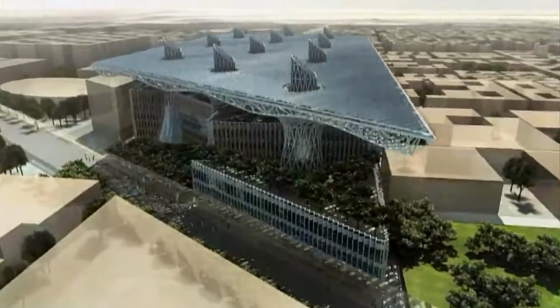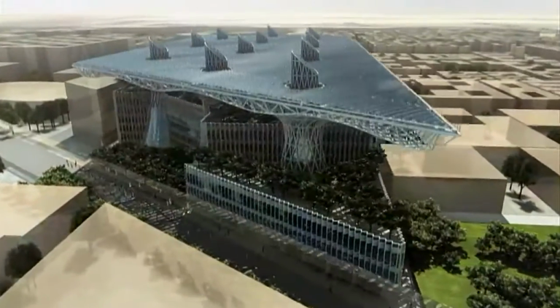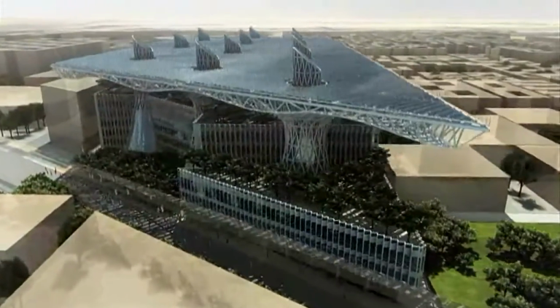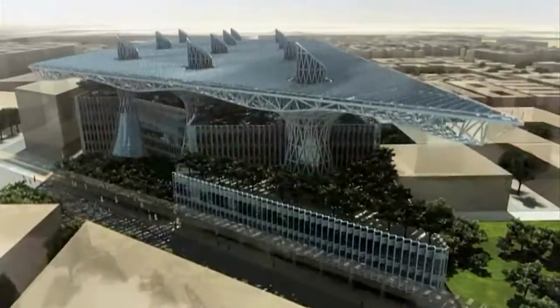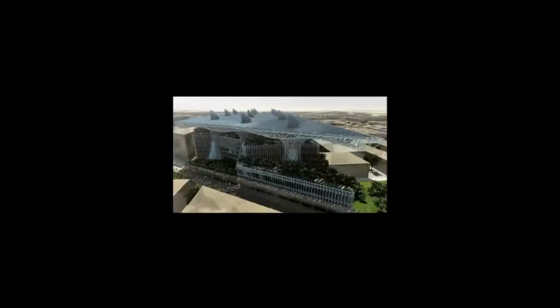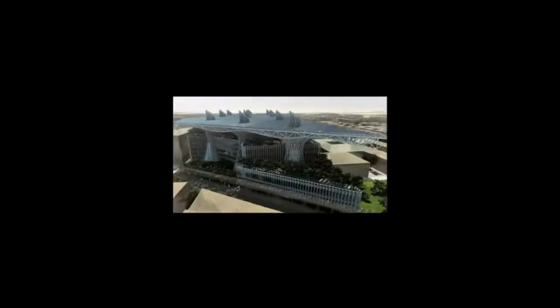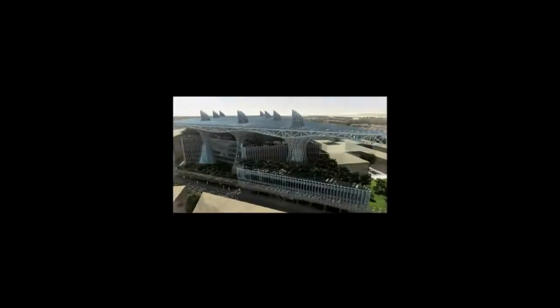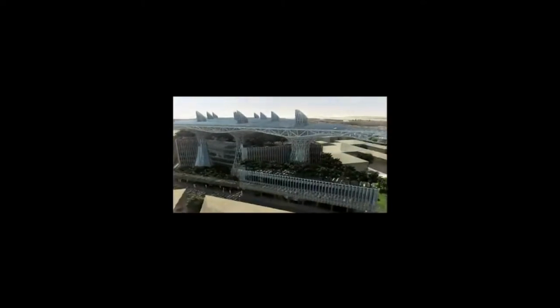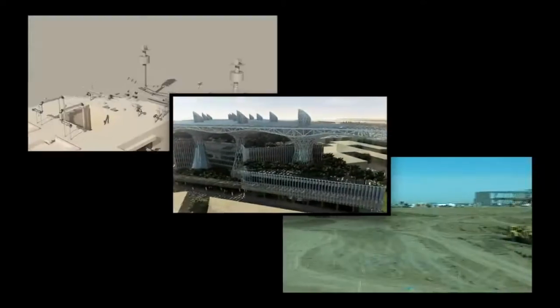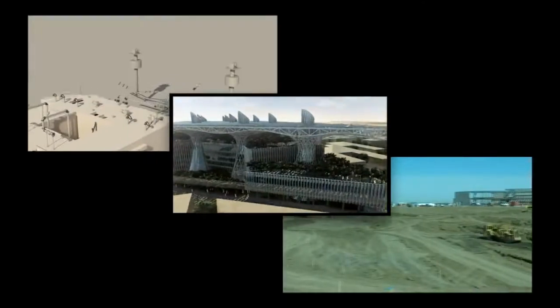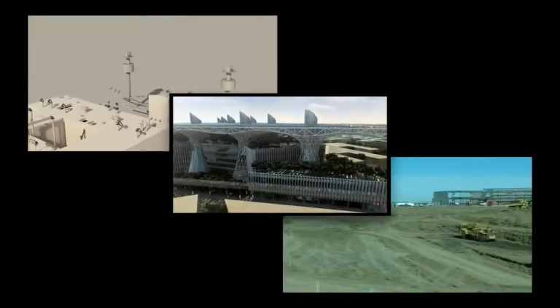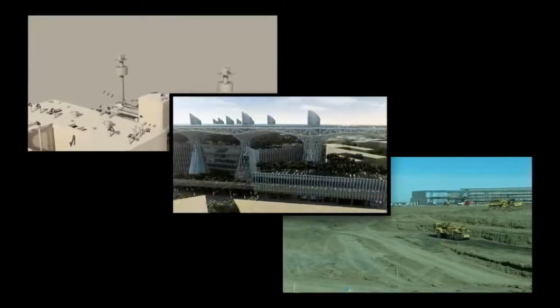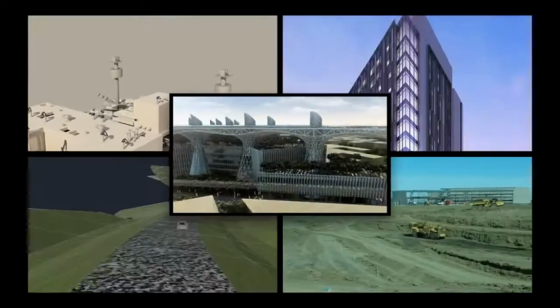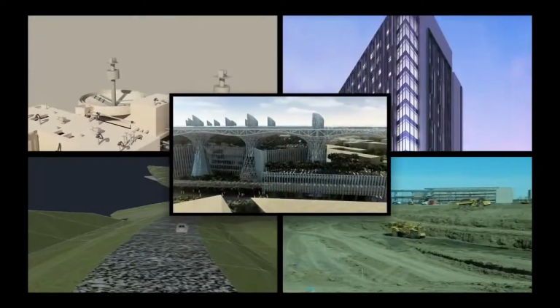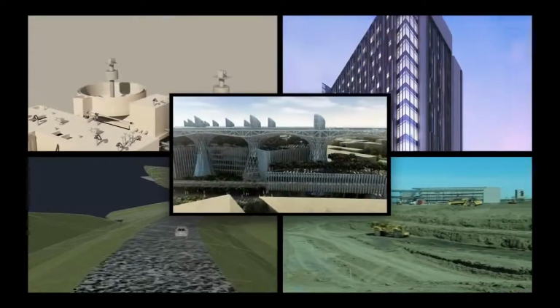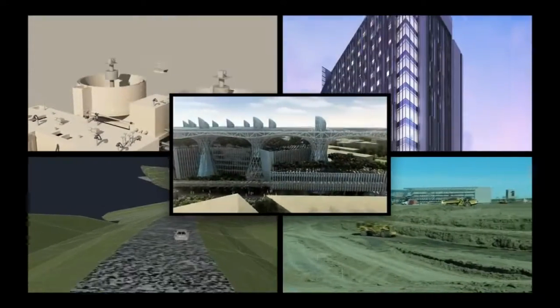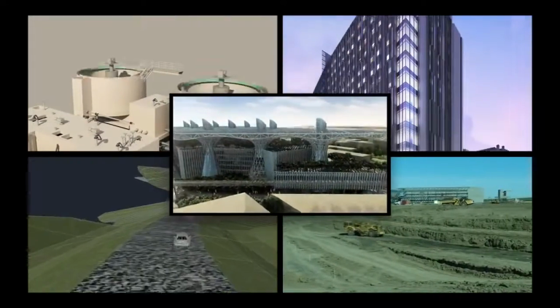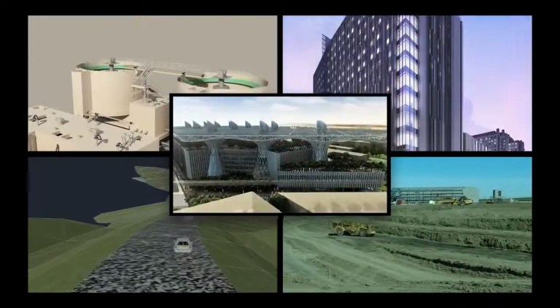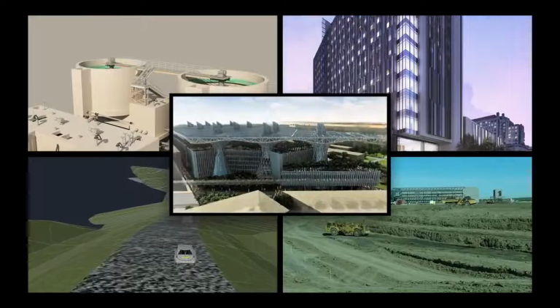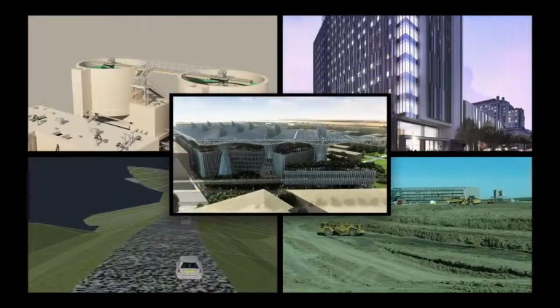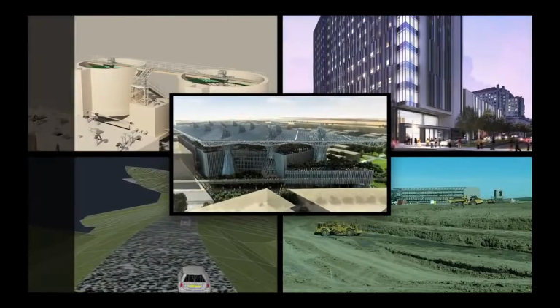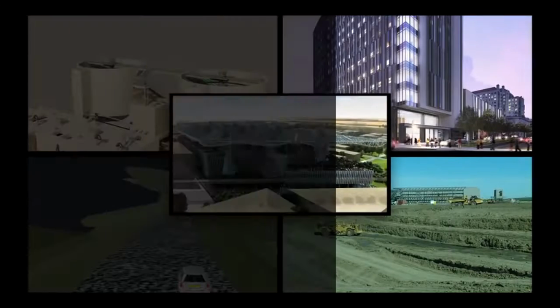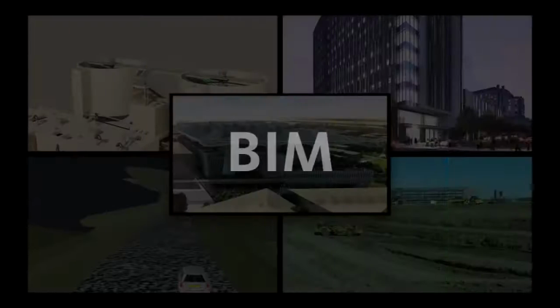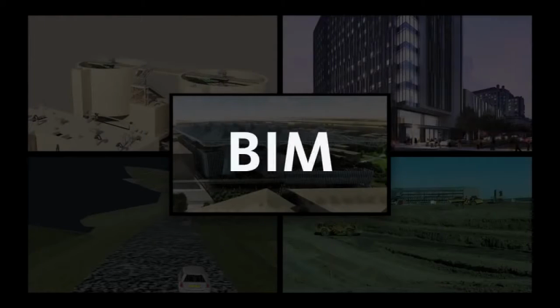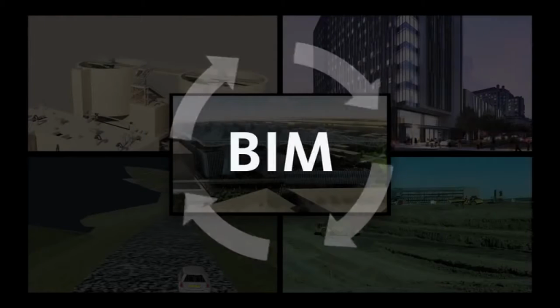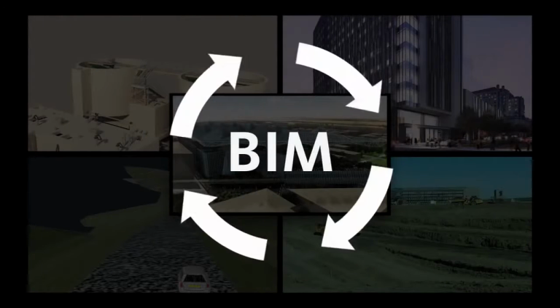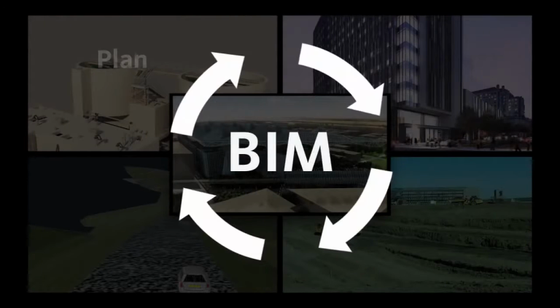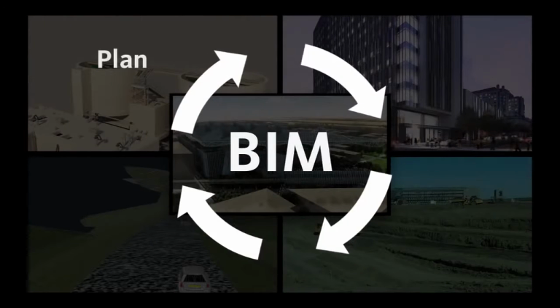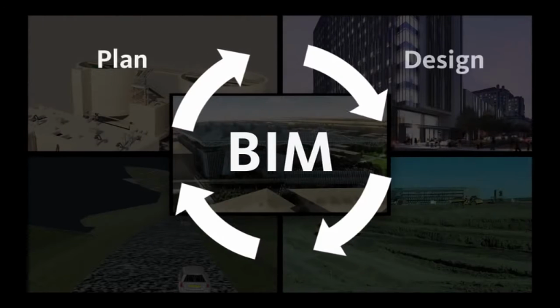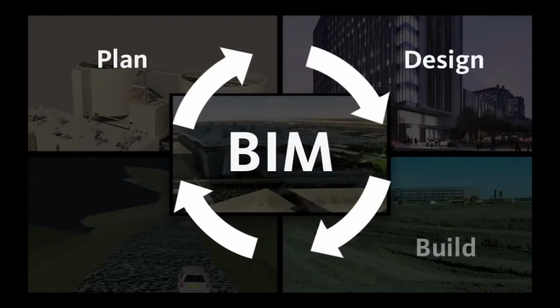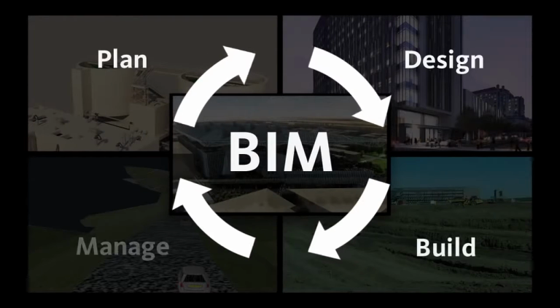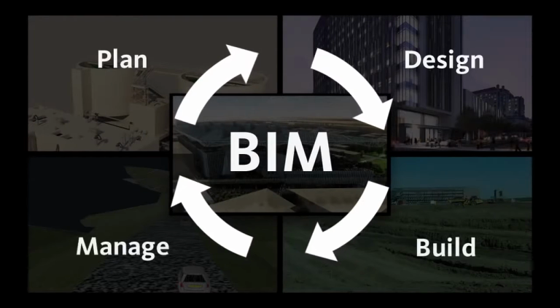In today's economy, clients are looking at us to do more with less, and we're trying to respond to that with the BIM process.